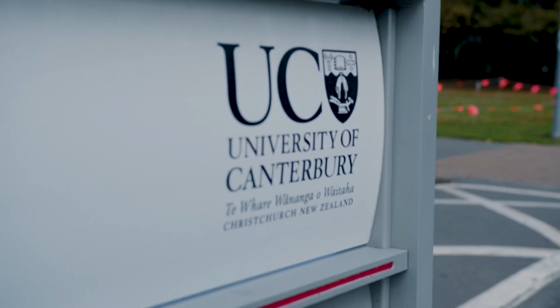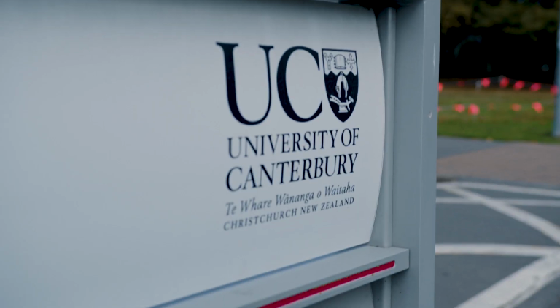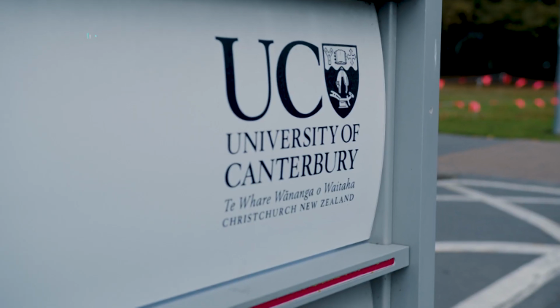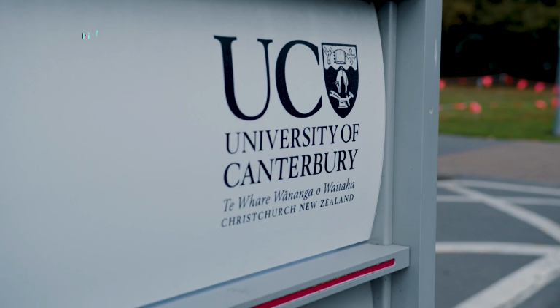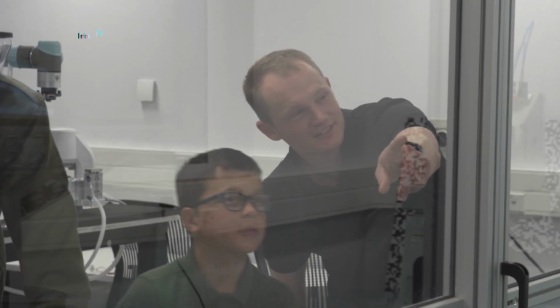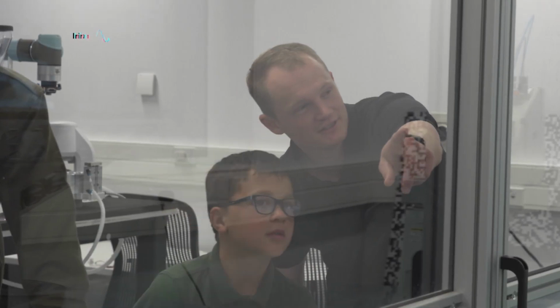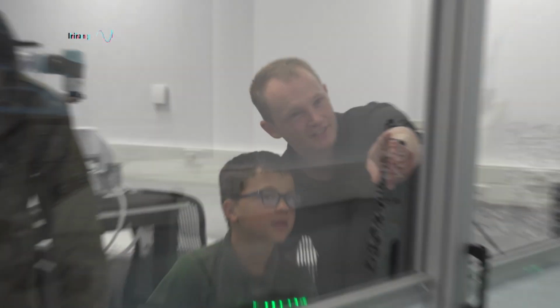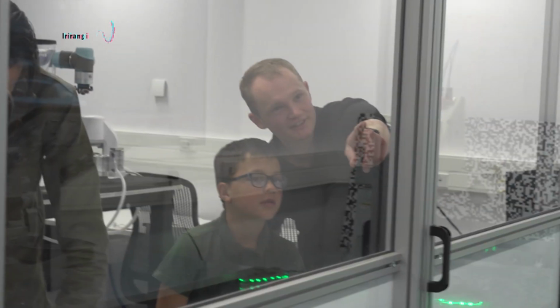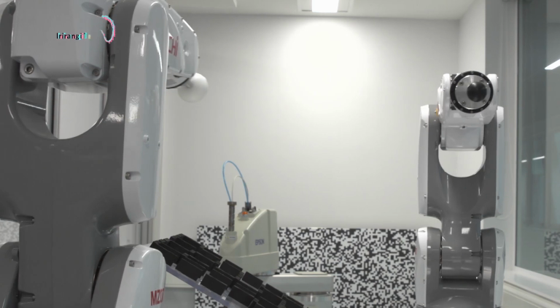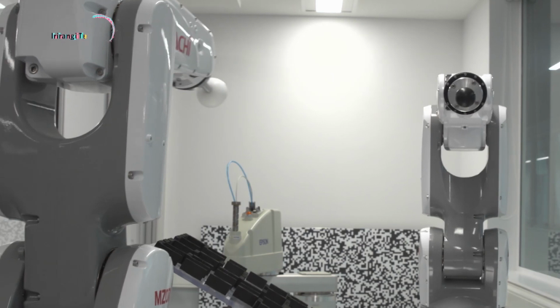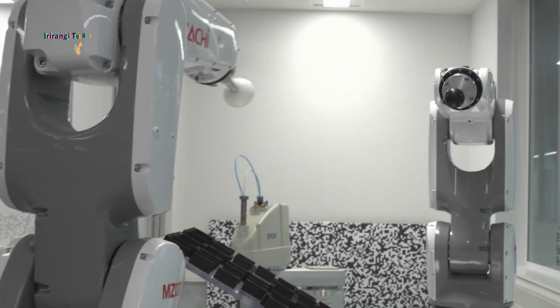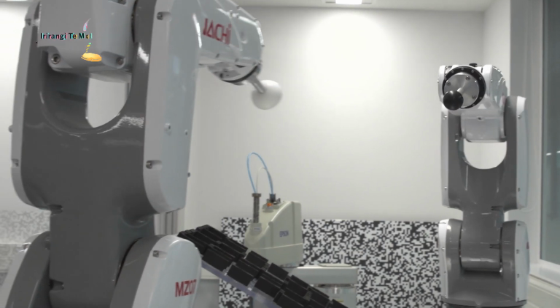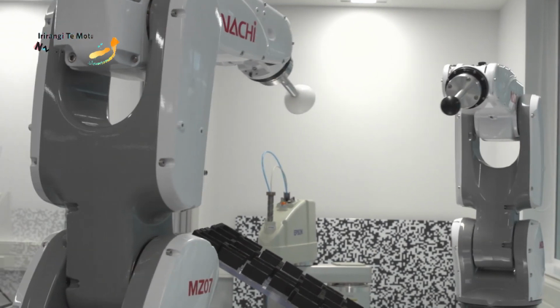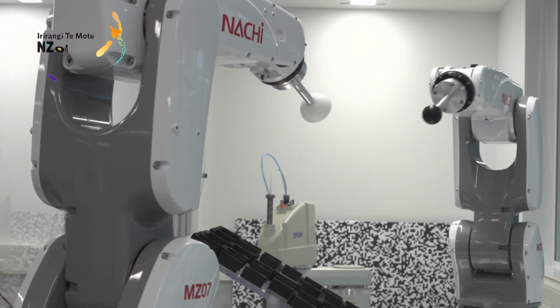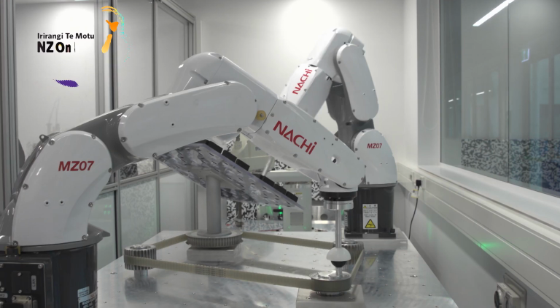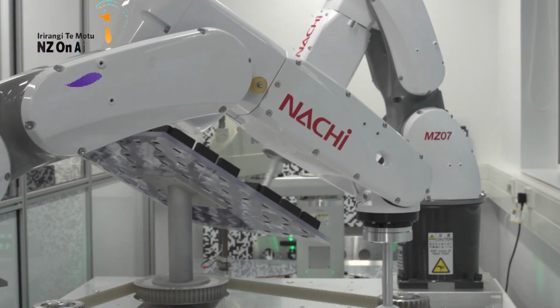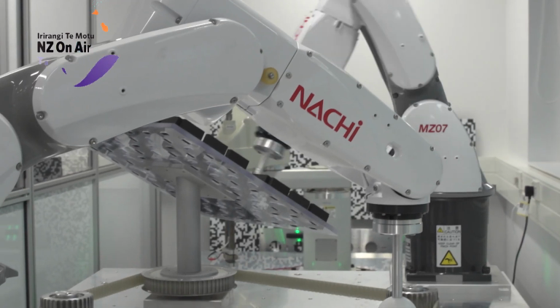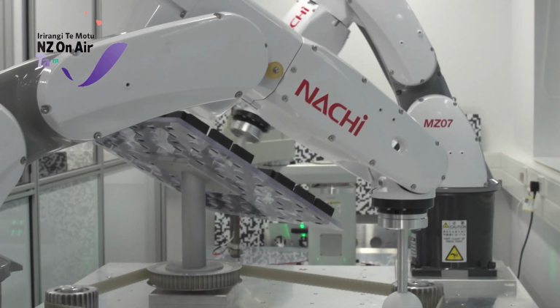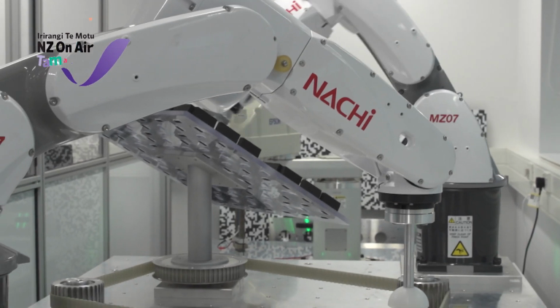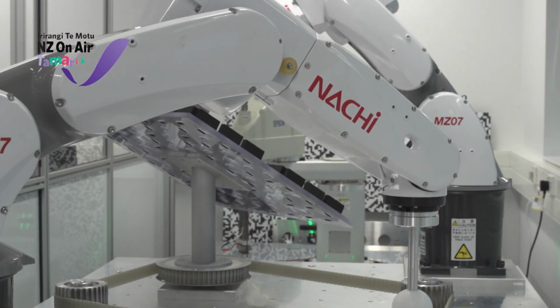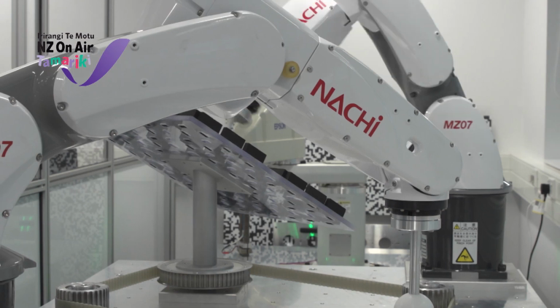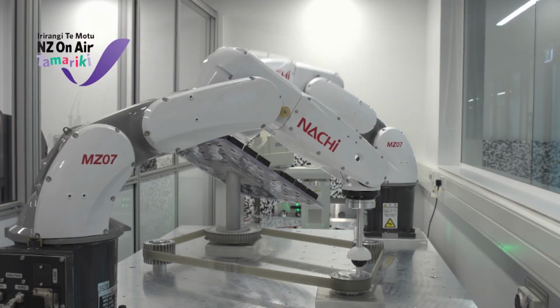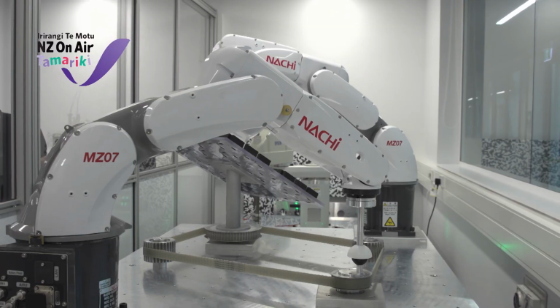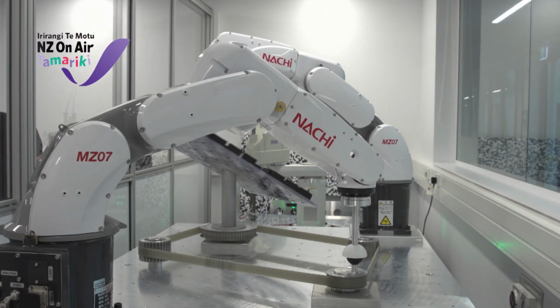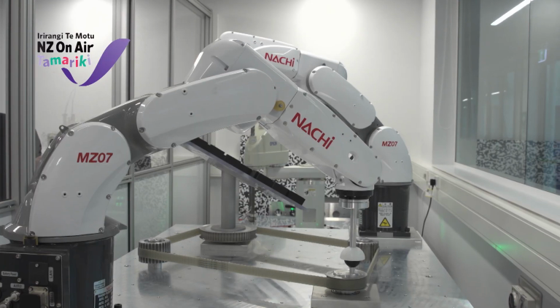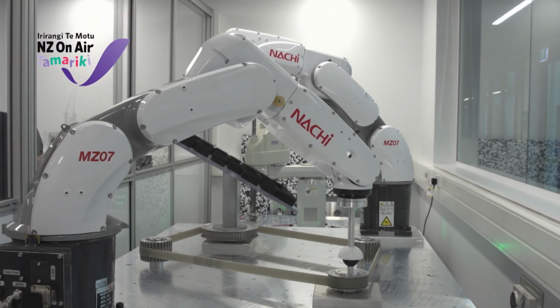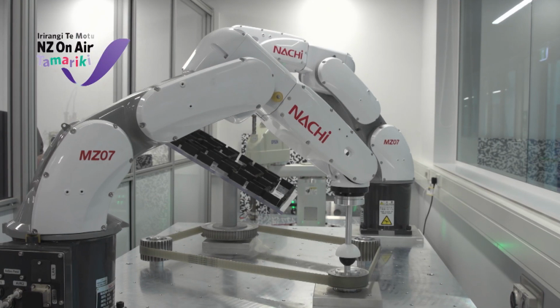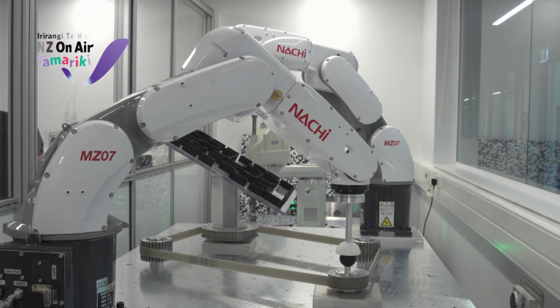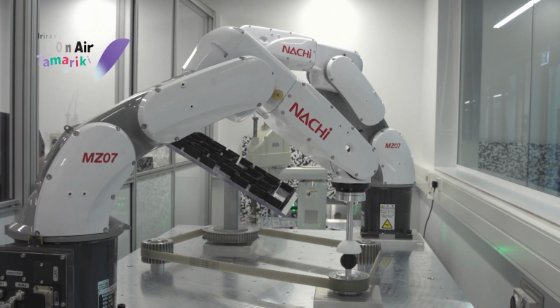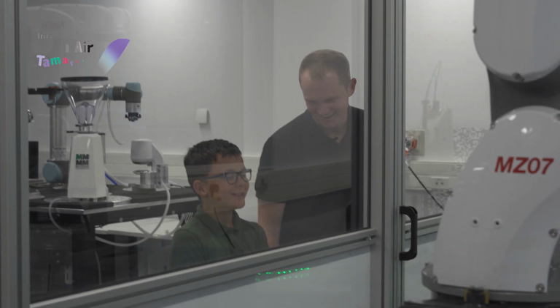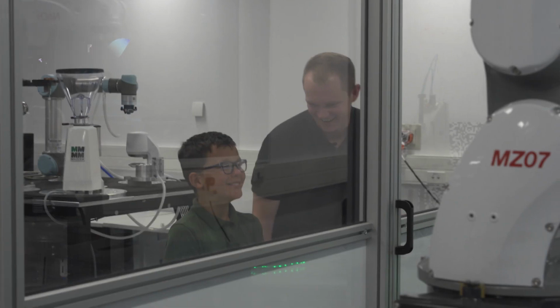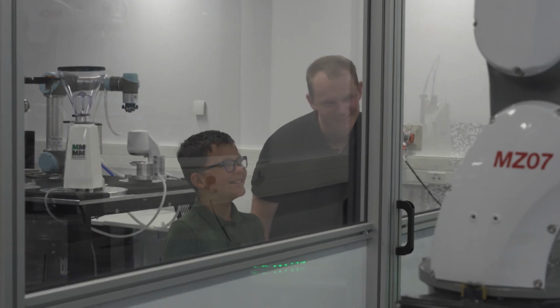Let's watch these ones here. See how they're rotating. Damn! What do you reckon? Pretty good.